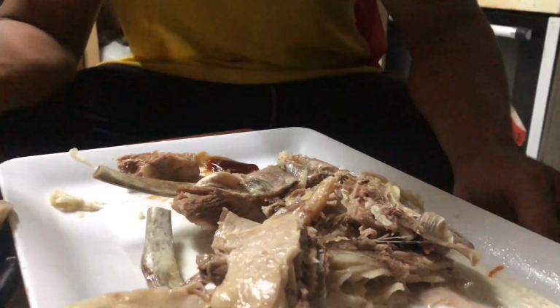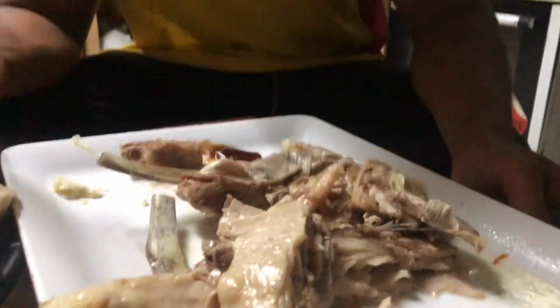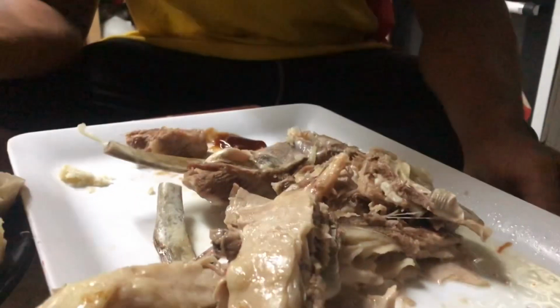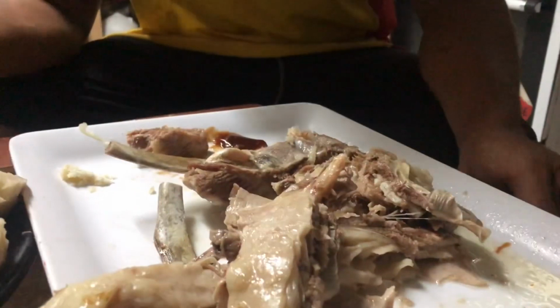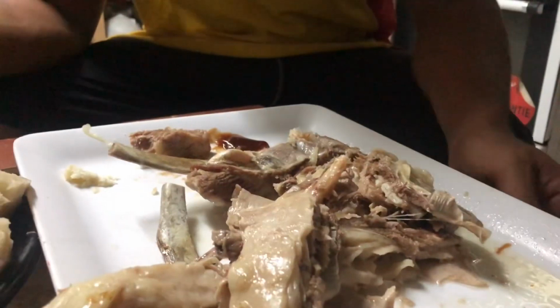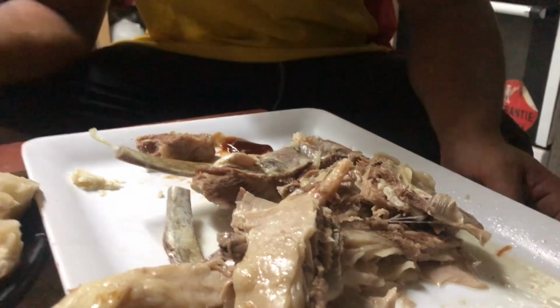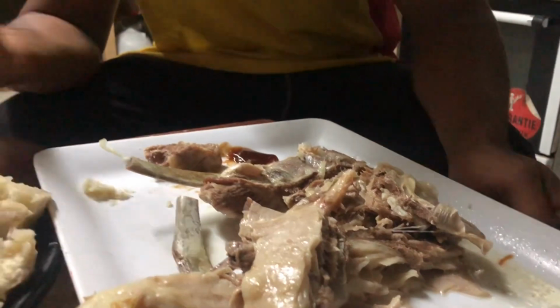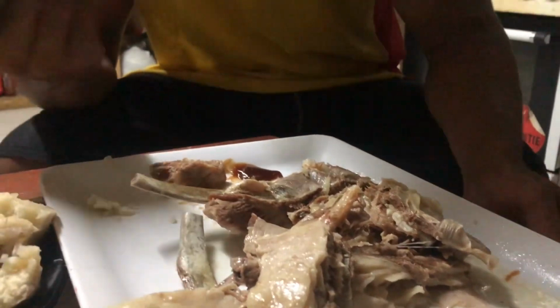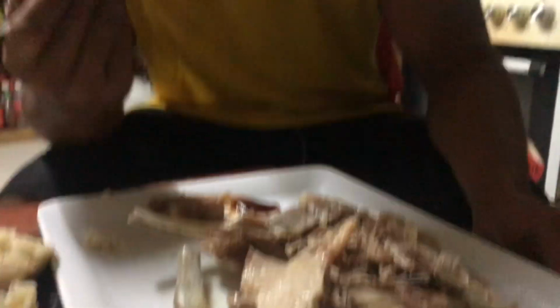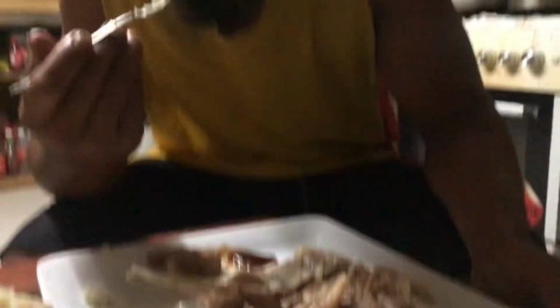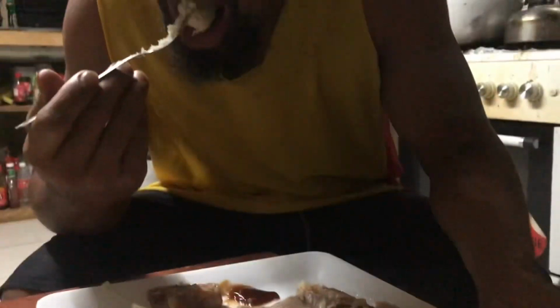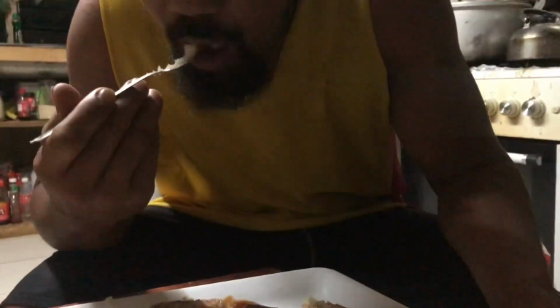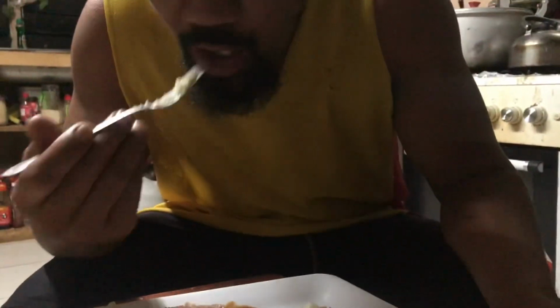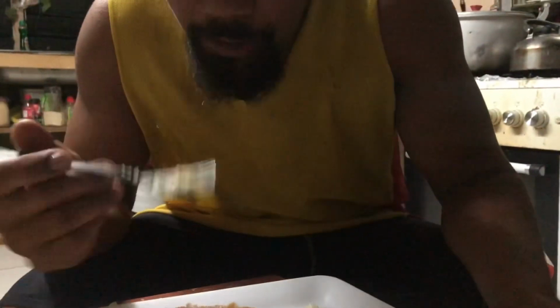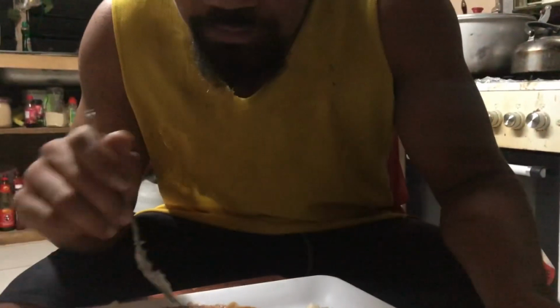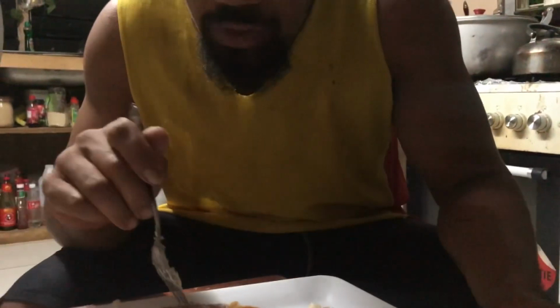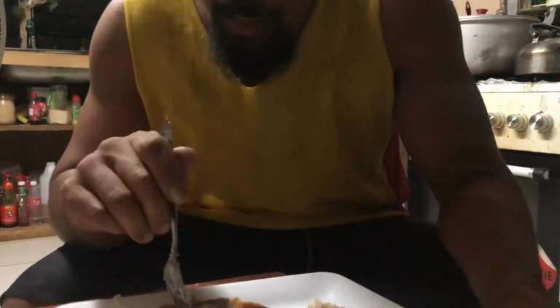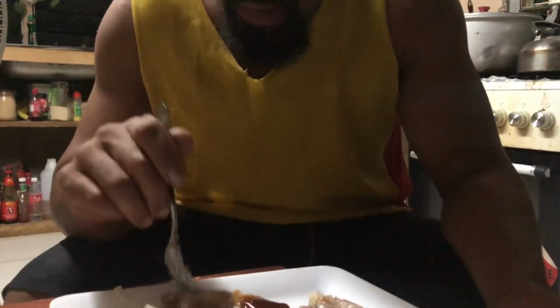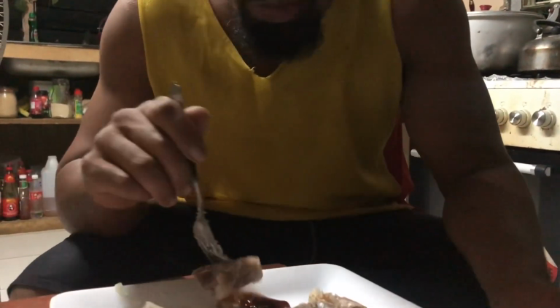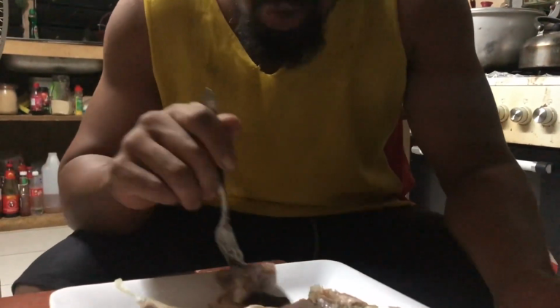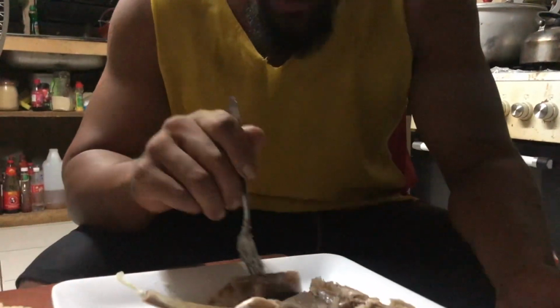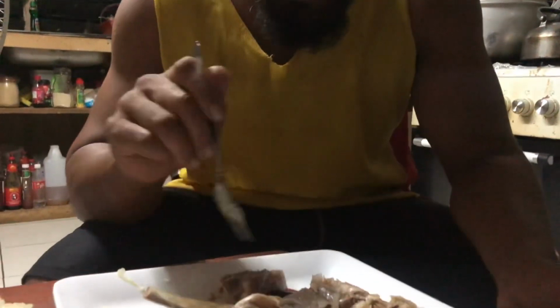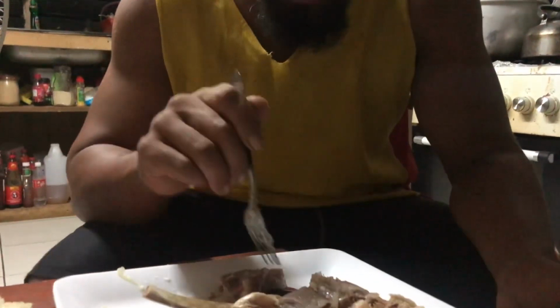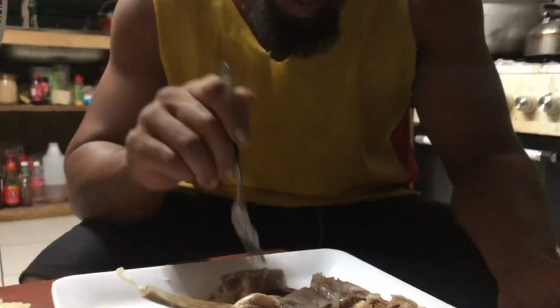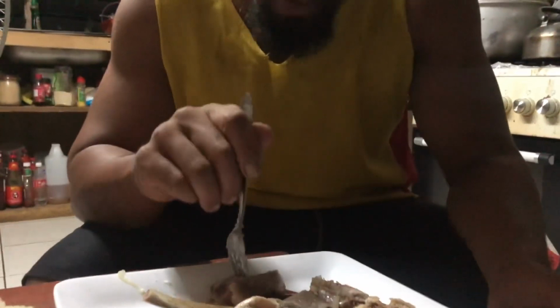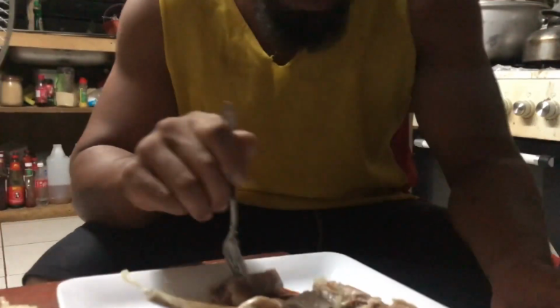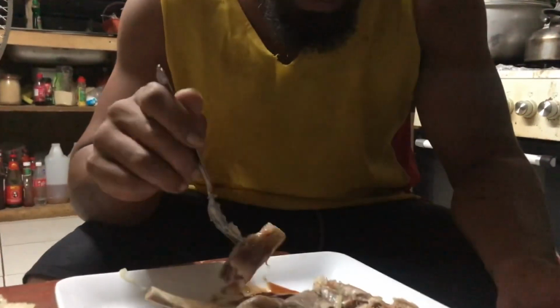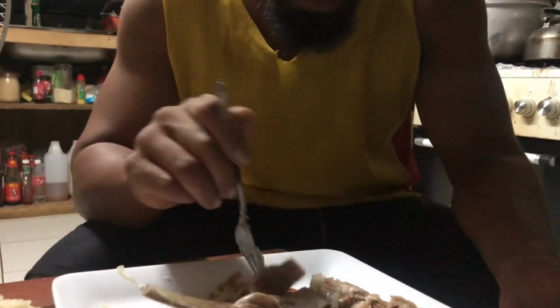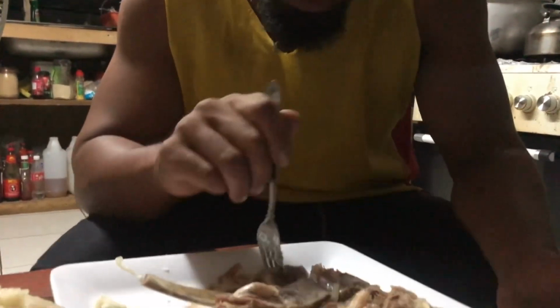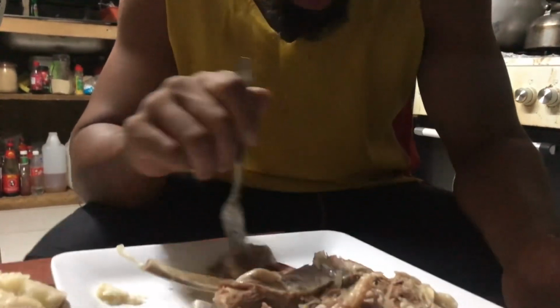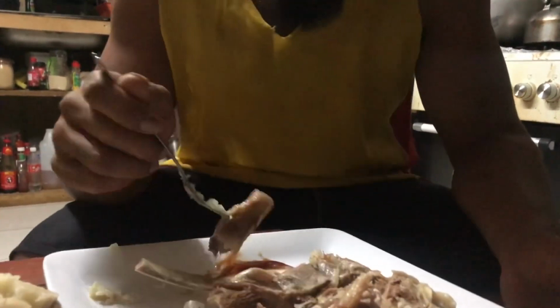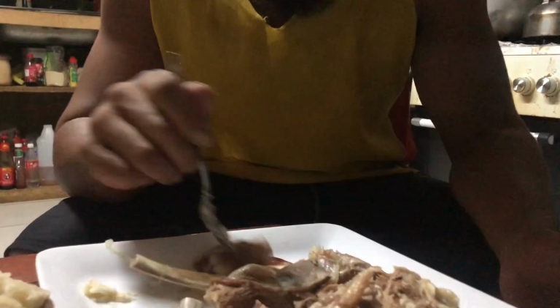So tender. From the garden, super fresh.